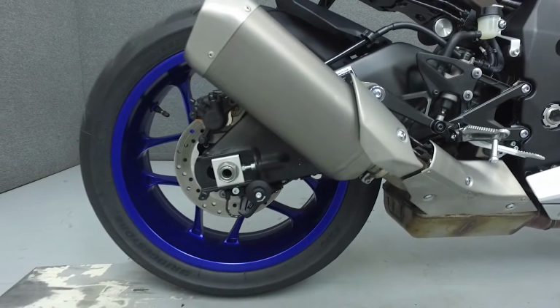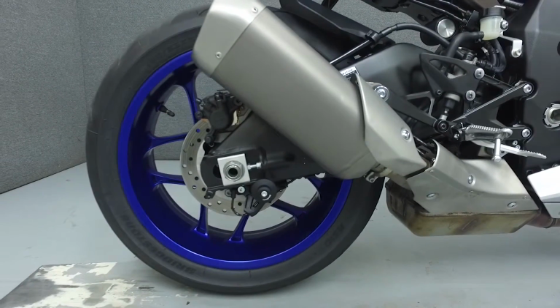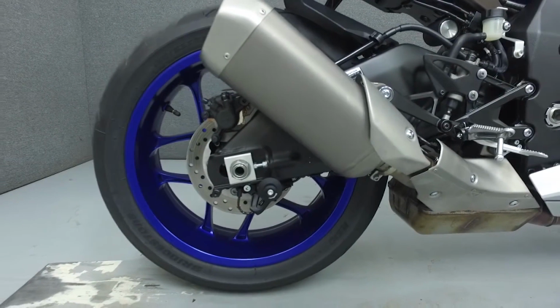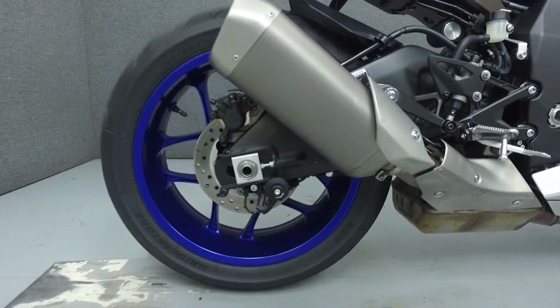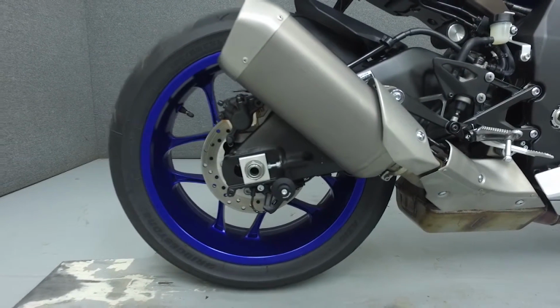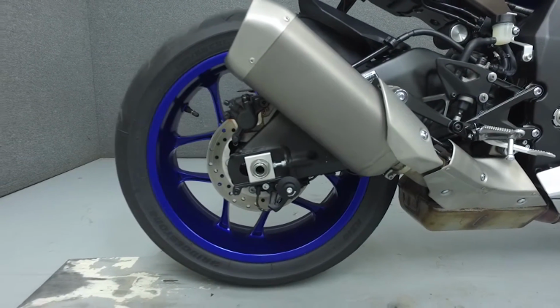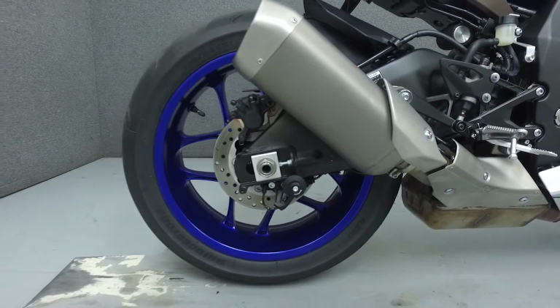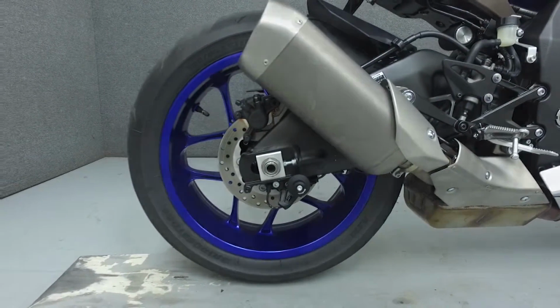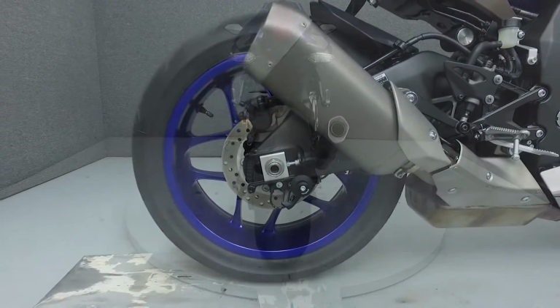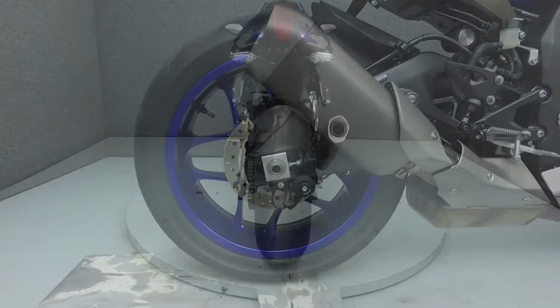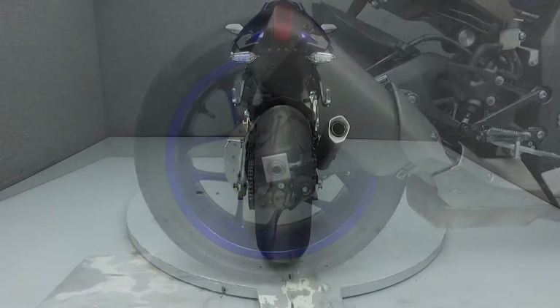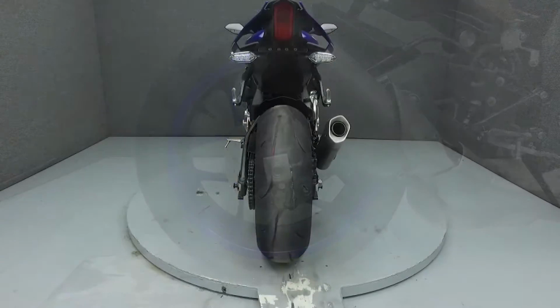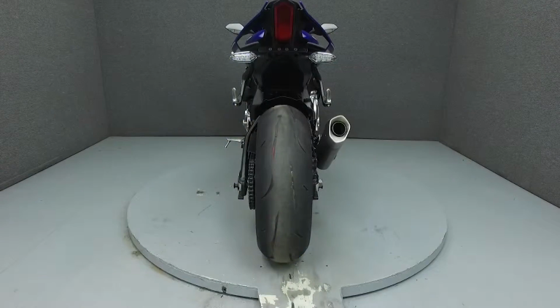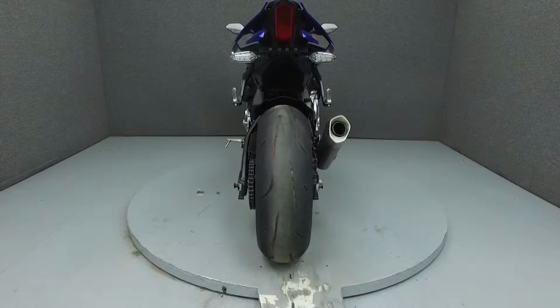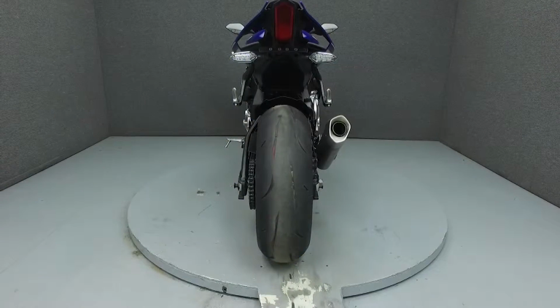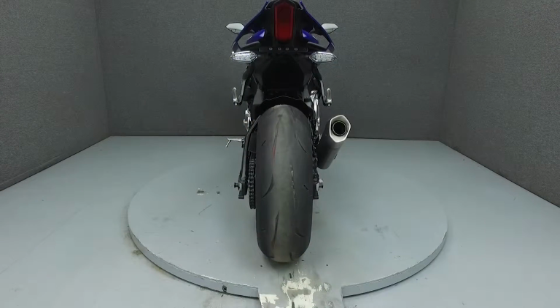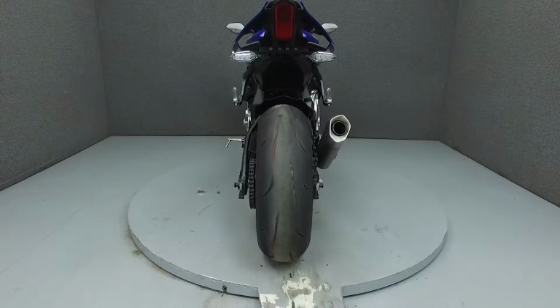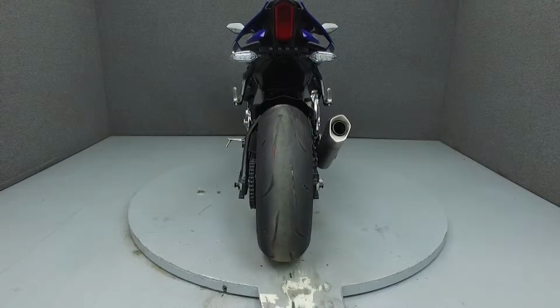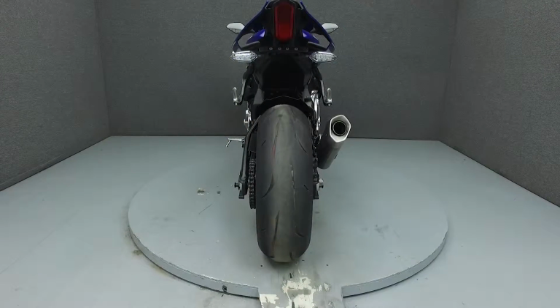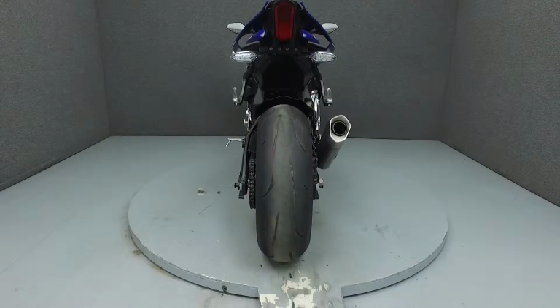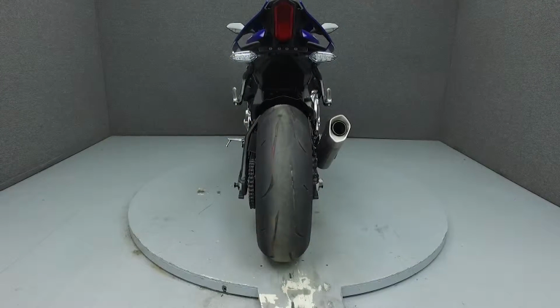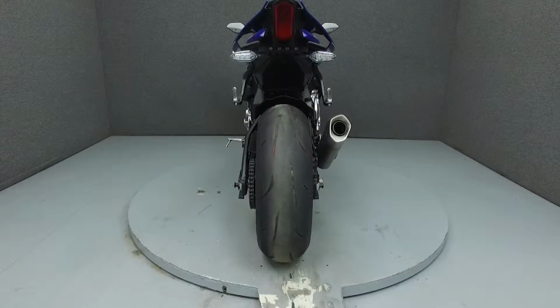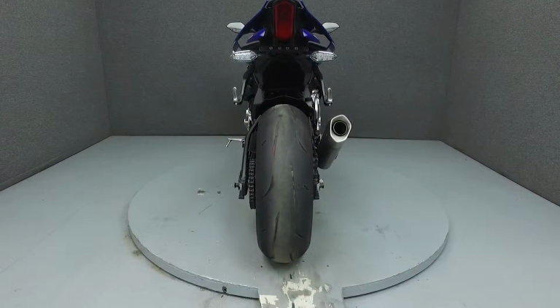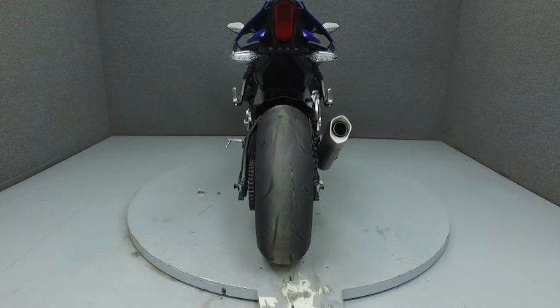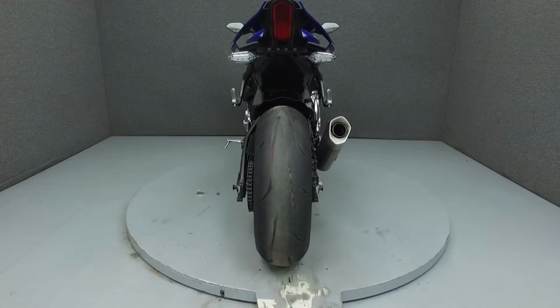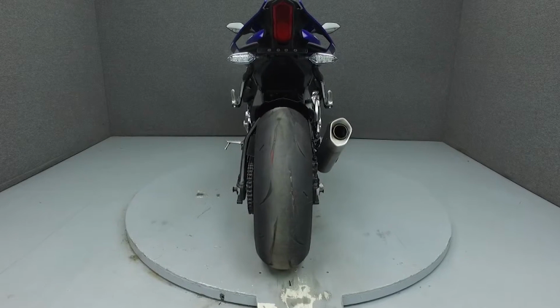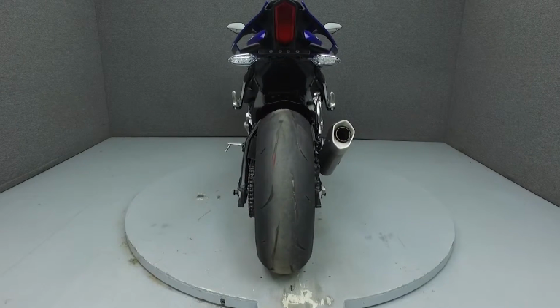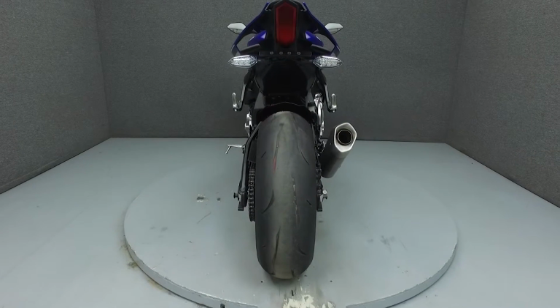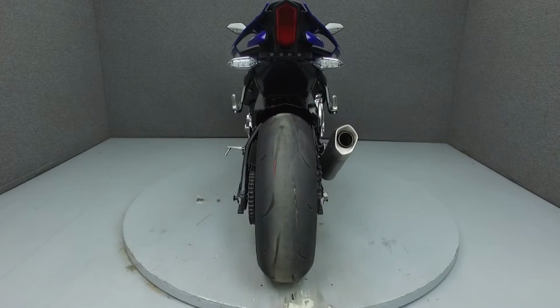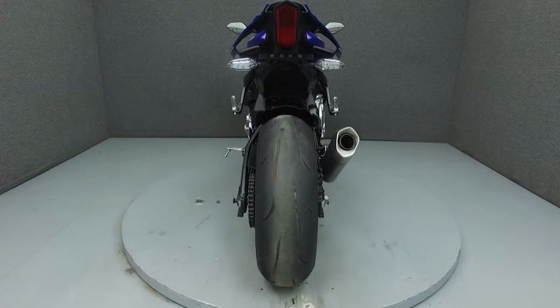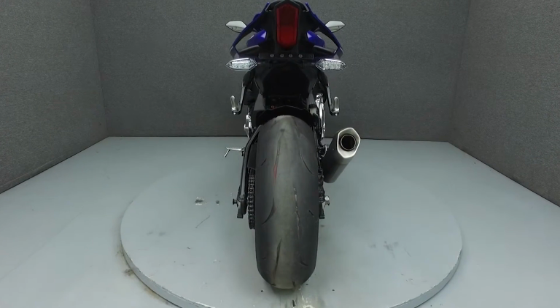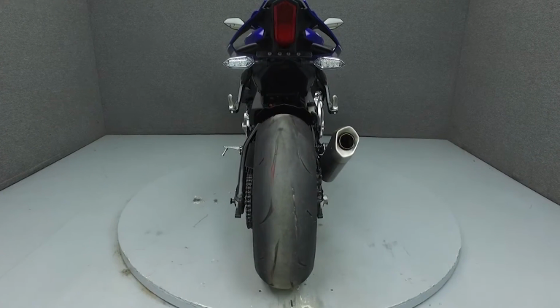This bike has been upgraded with swingarm spools, a rear fender eliminator kit, and a pro grip tank pad.